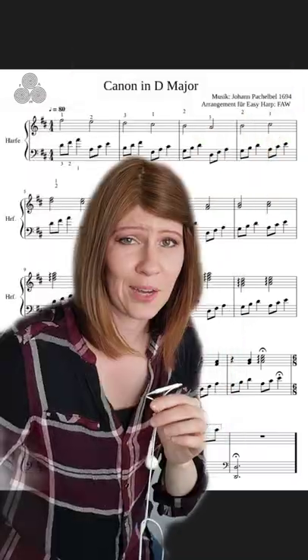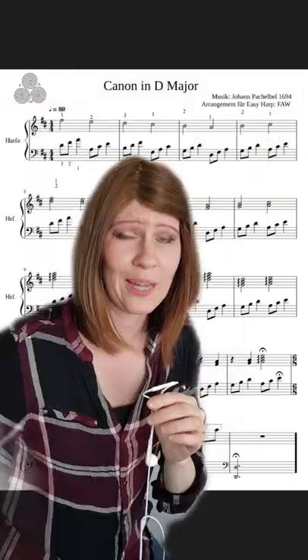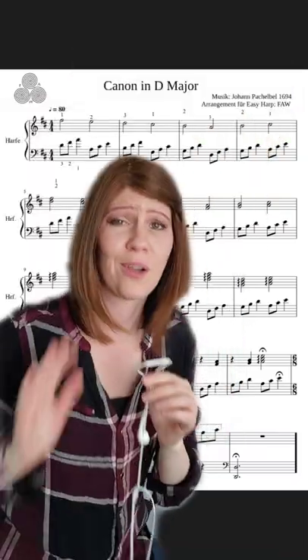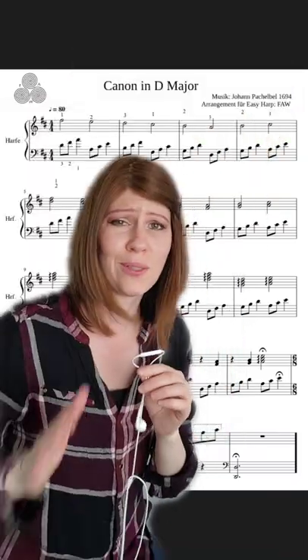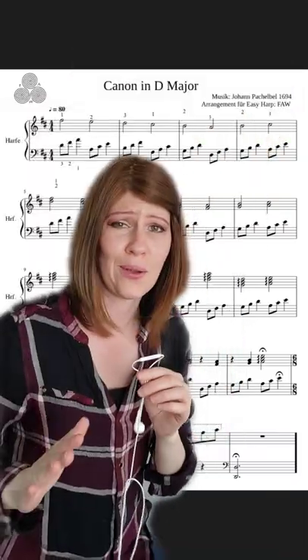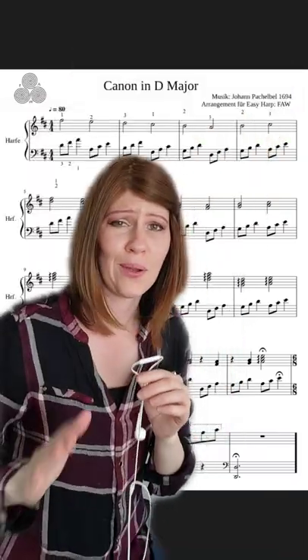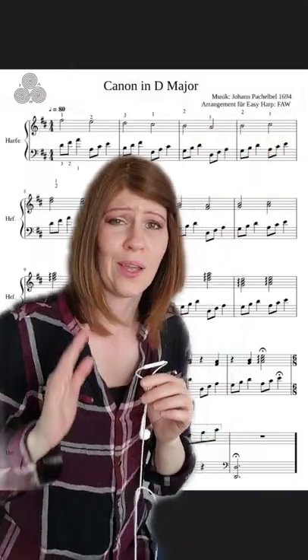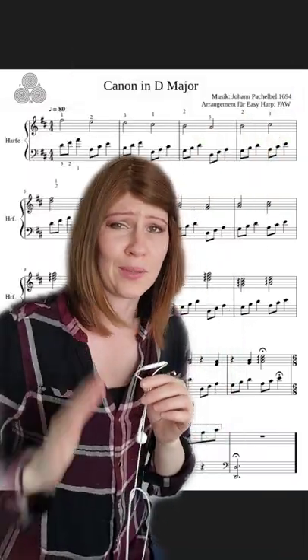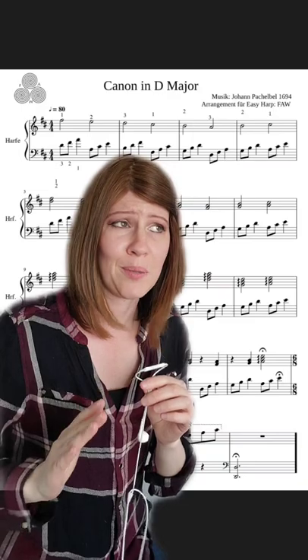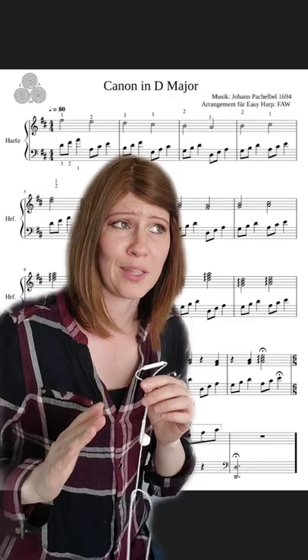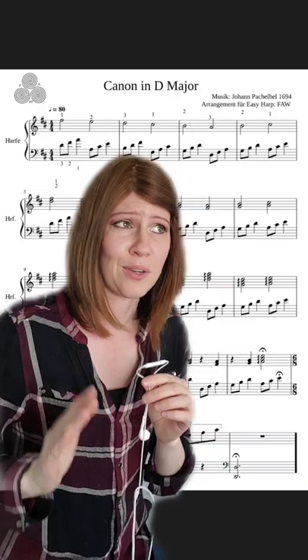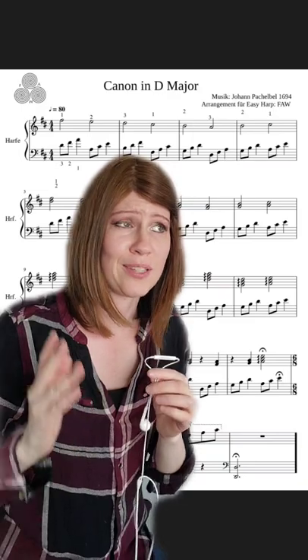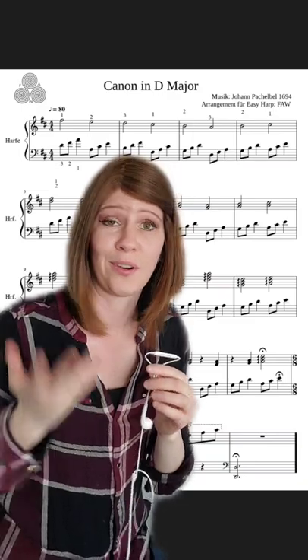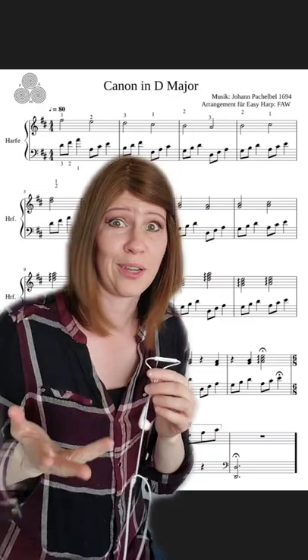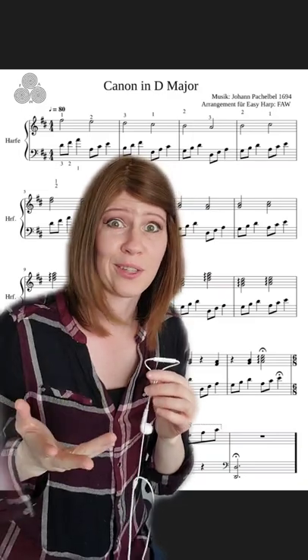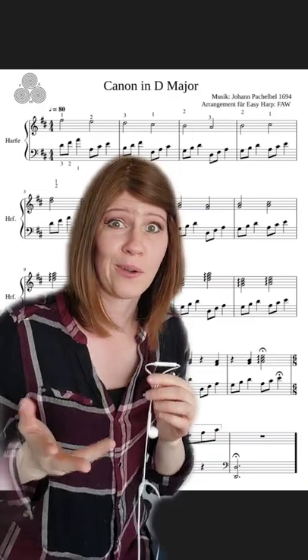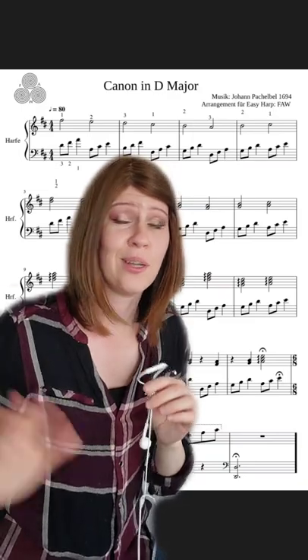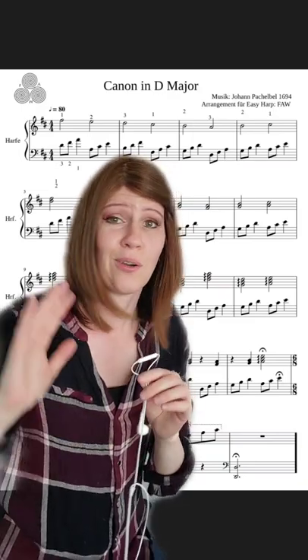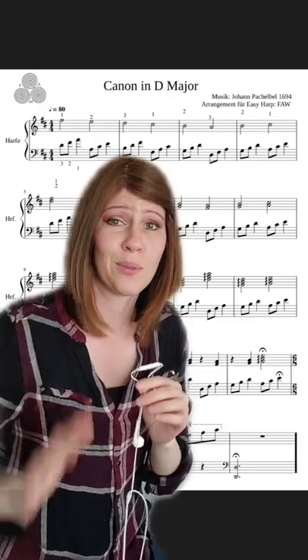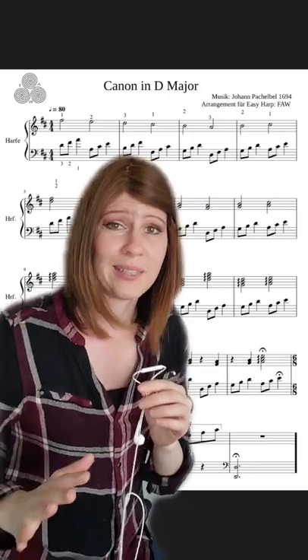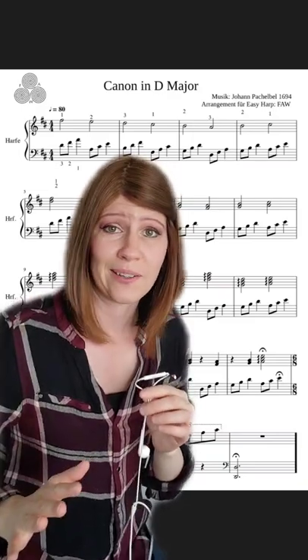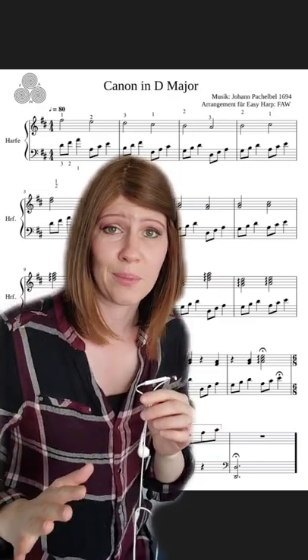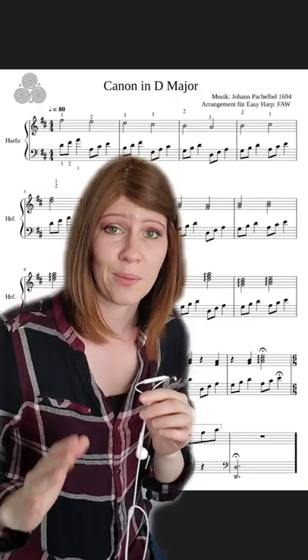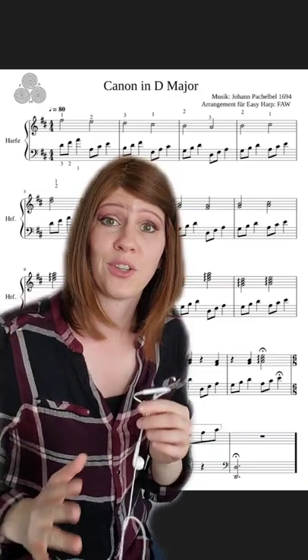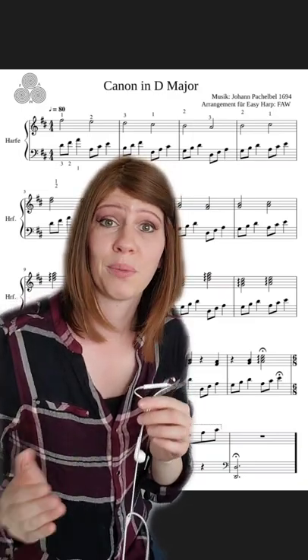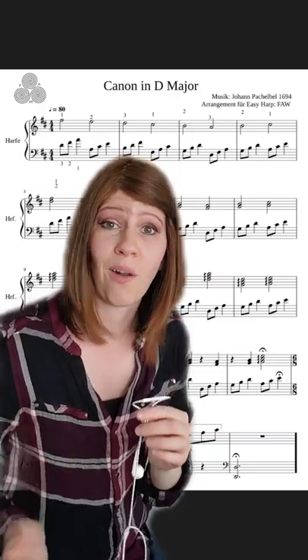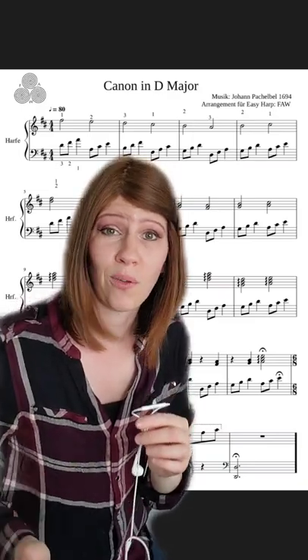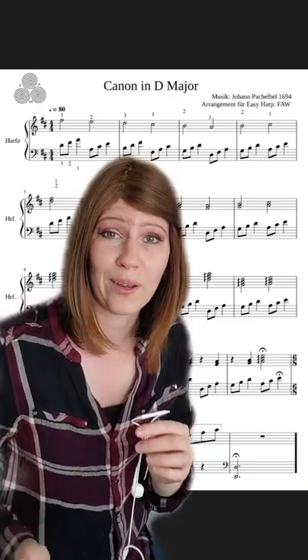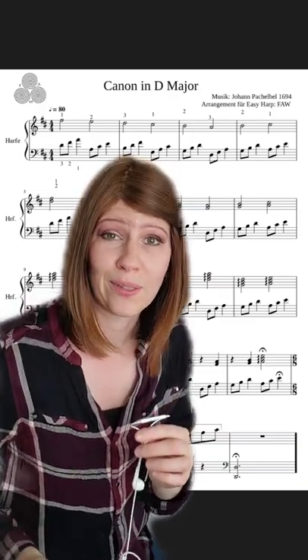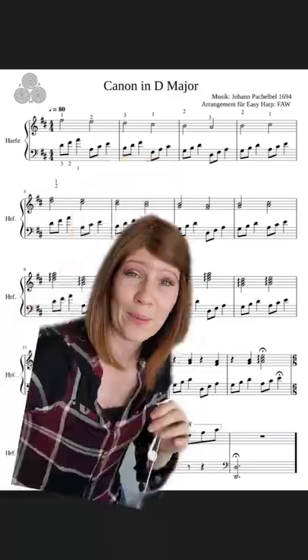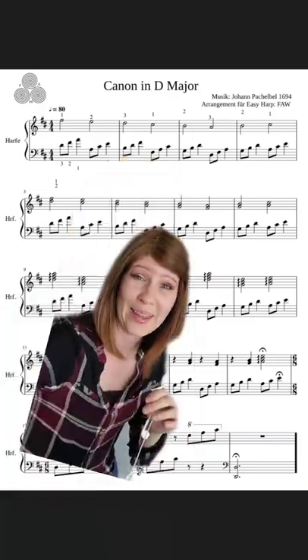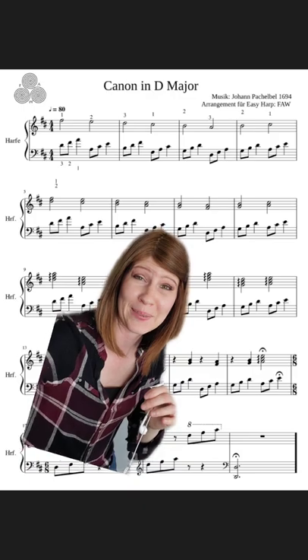When you're sight reading, go slow. Sometimes our brains work faster than our fingers can go, so take your time to make sure you're playing all the right notes. I hope that helps.